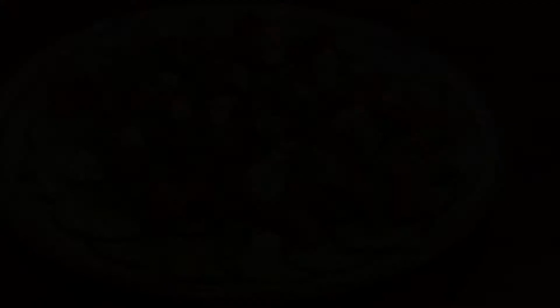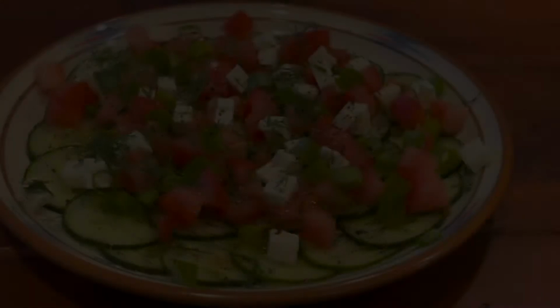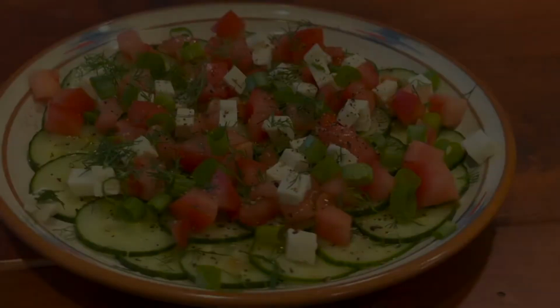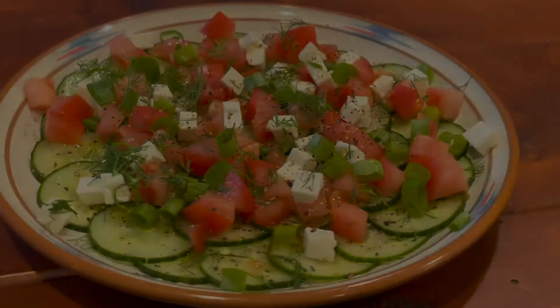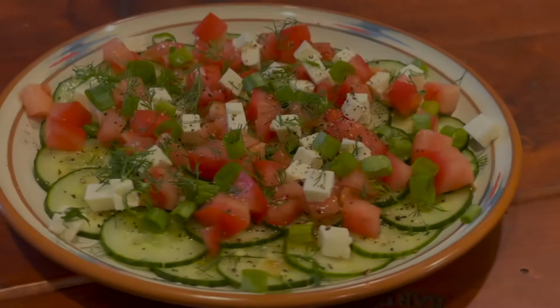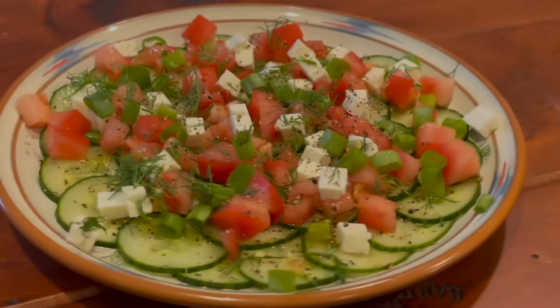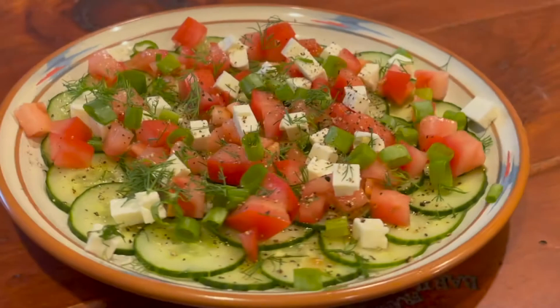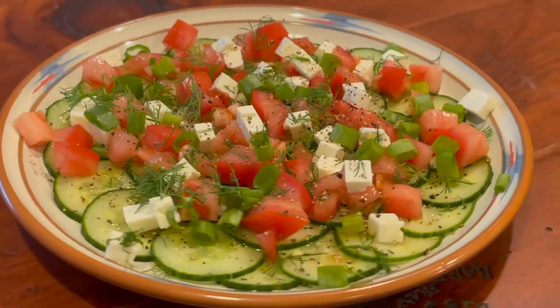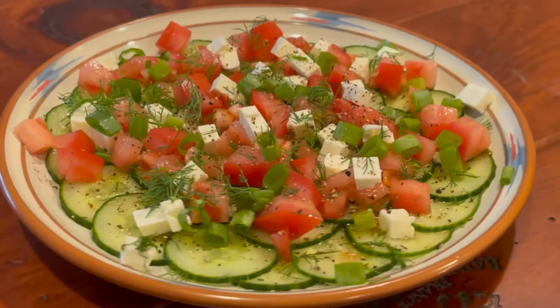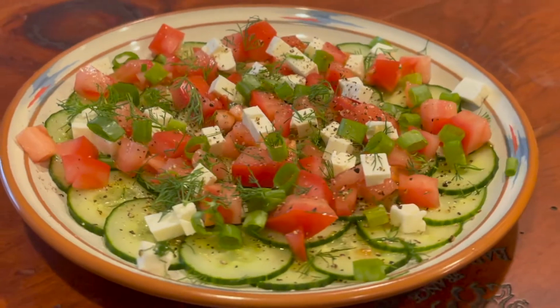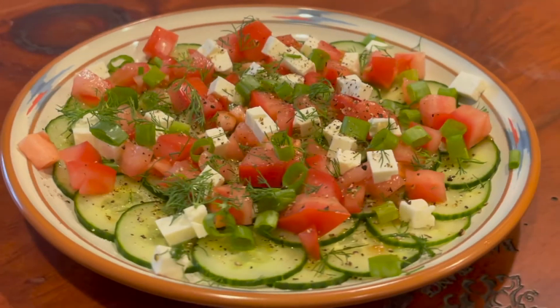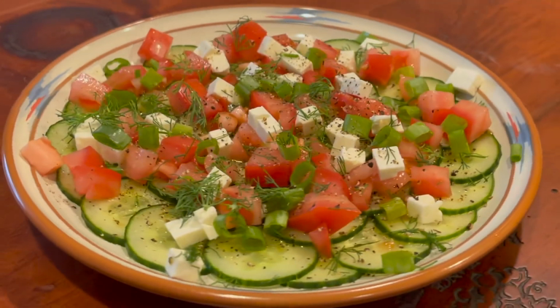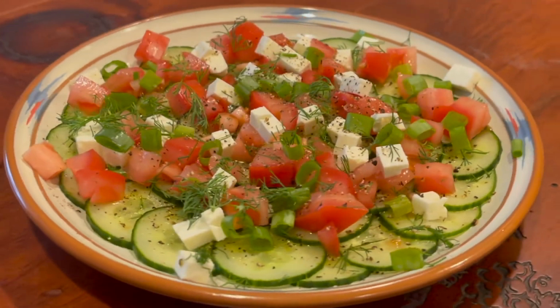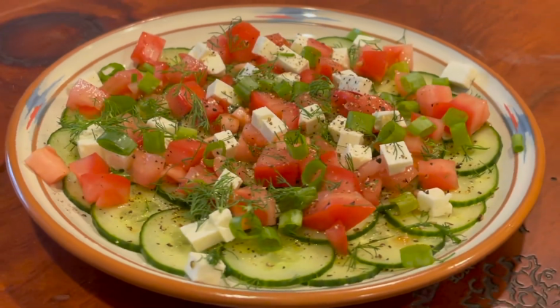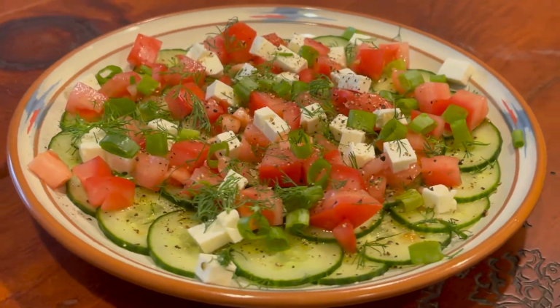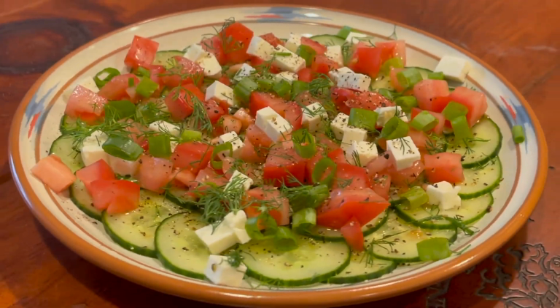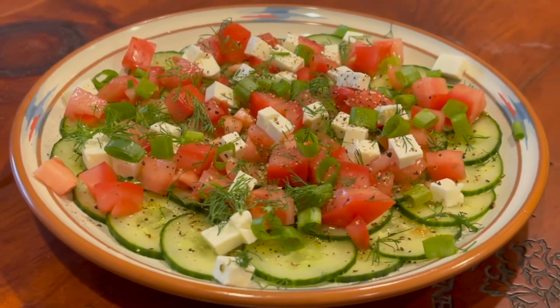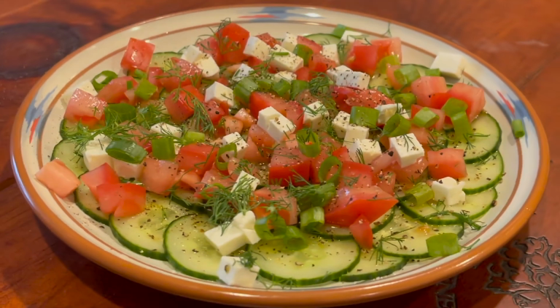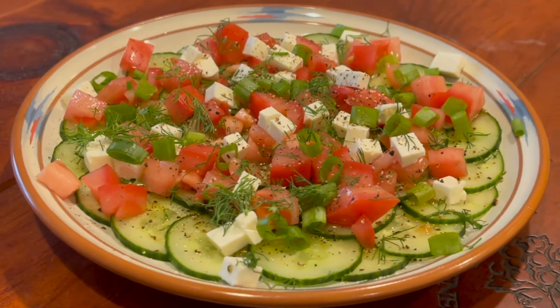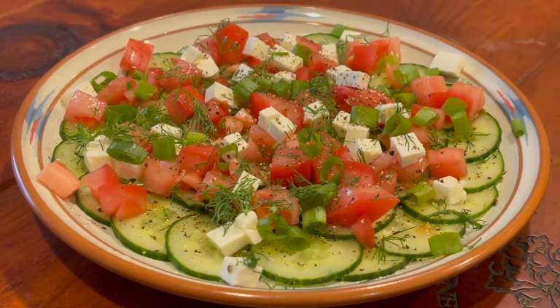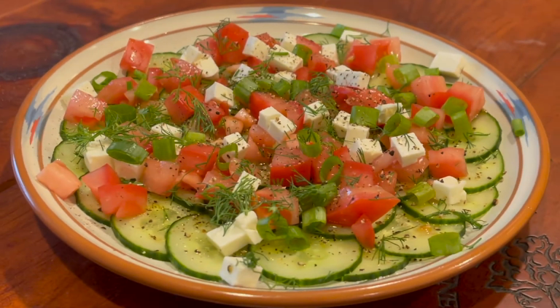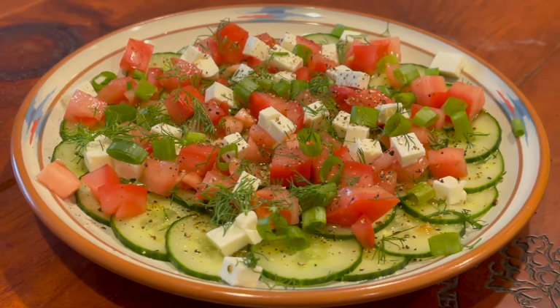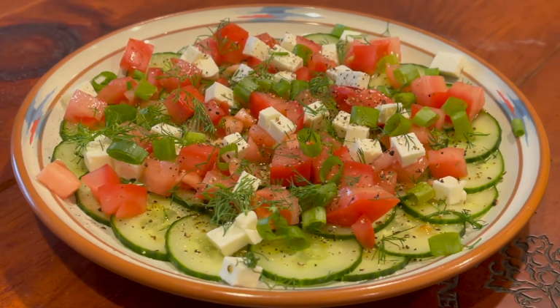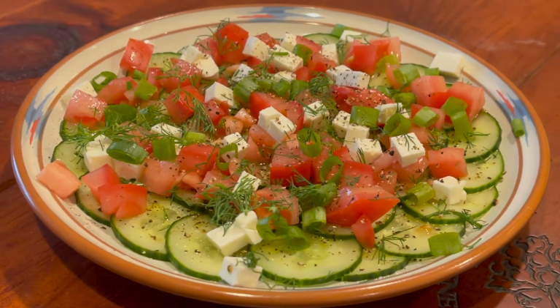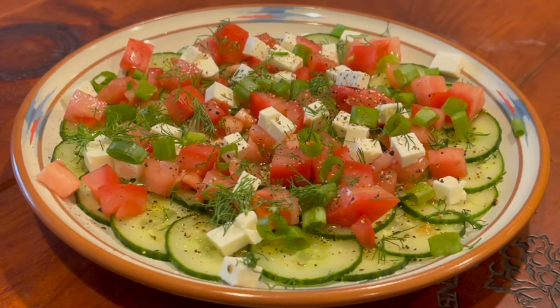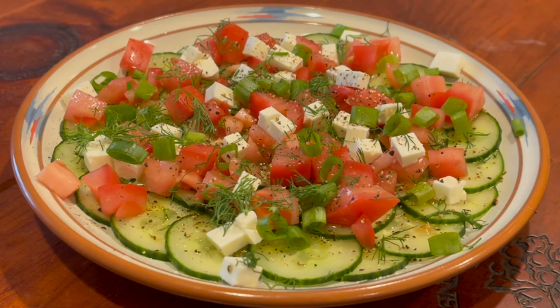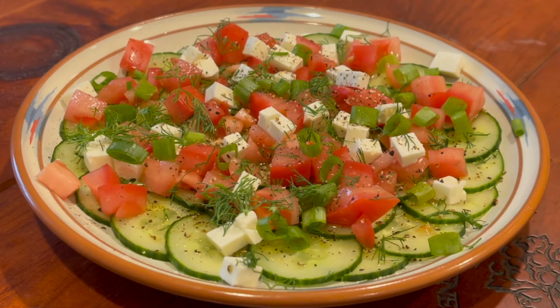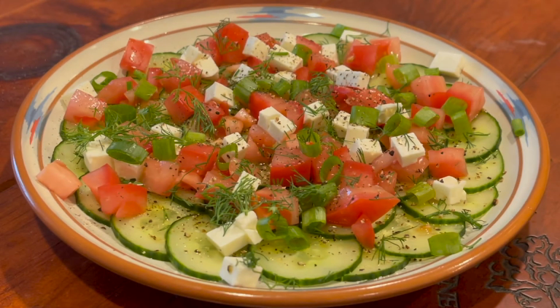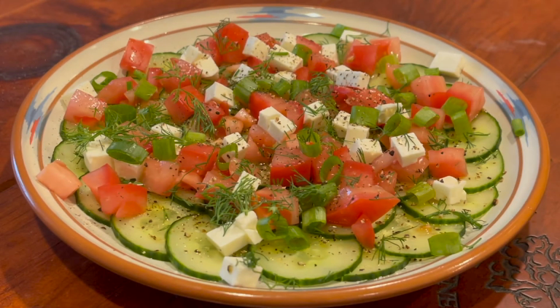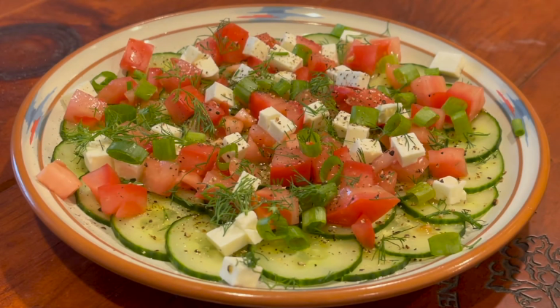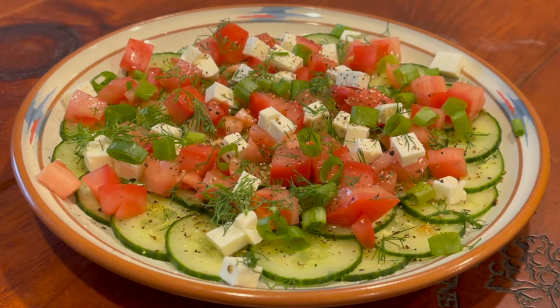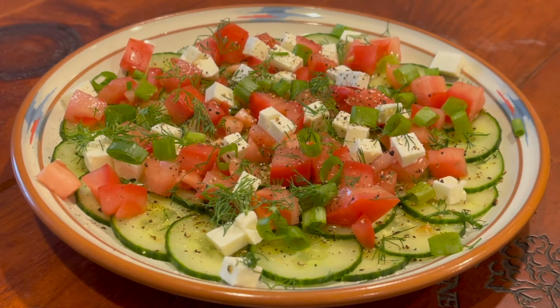Want to make a fancy salad to impress your guests? It's easy. Stick around and I'll show you how.